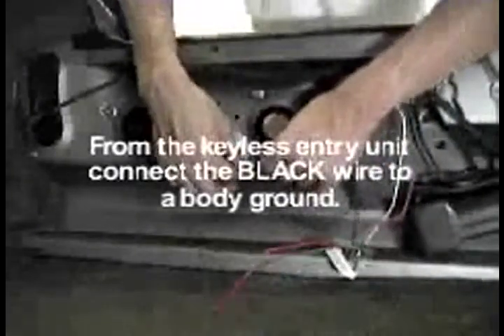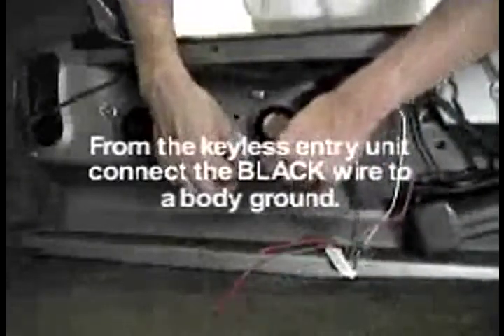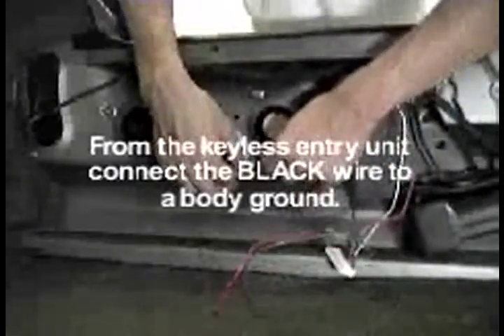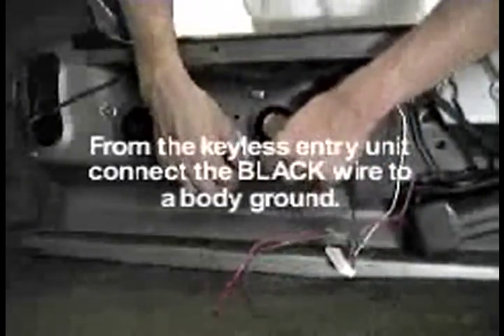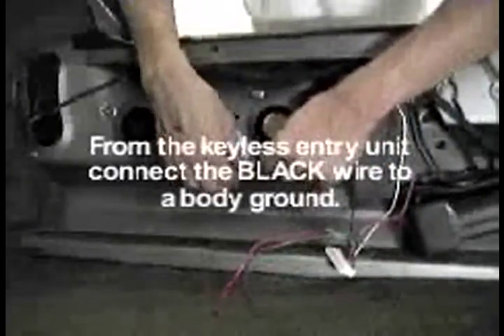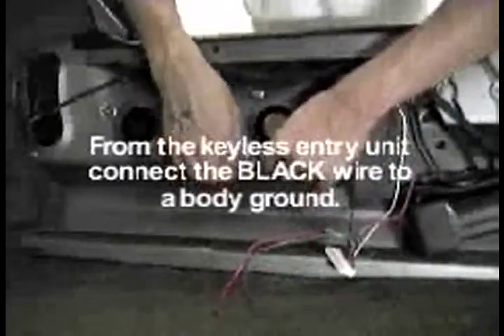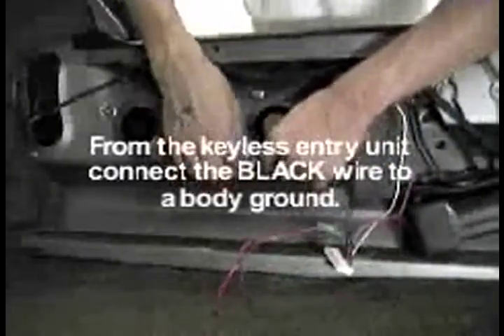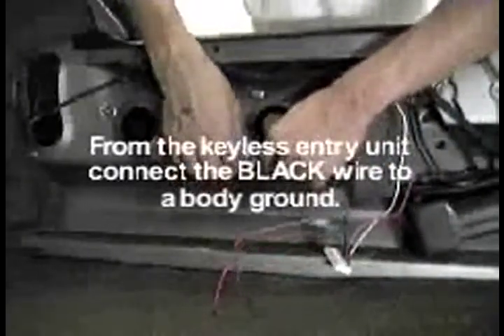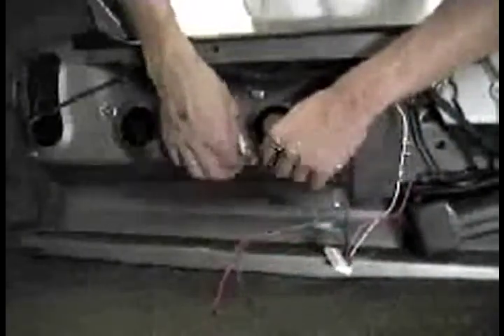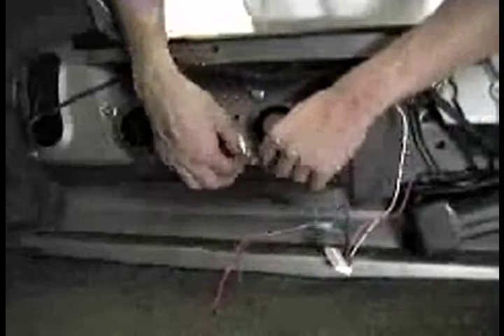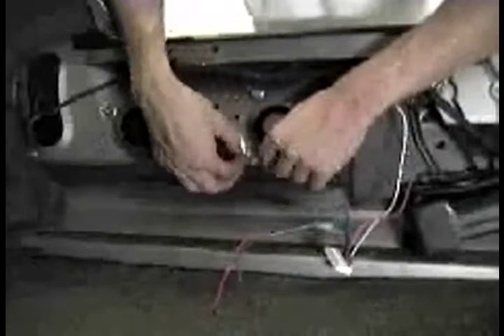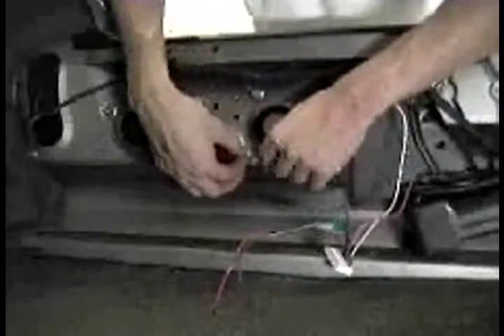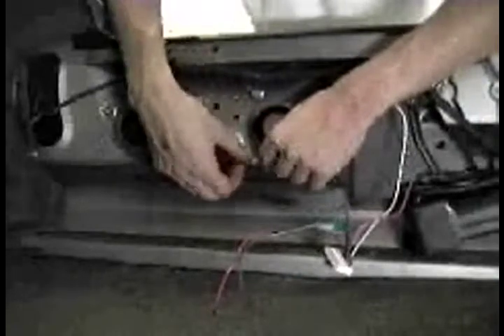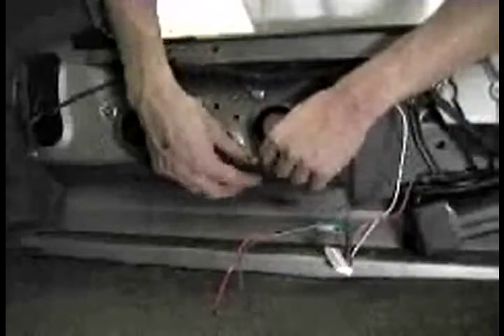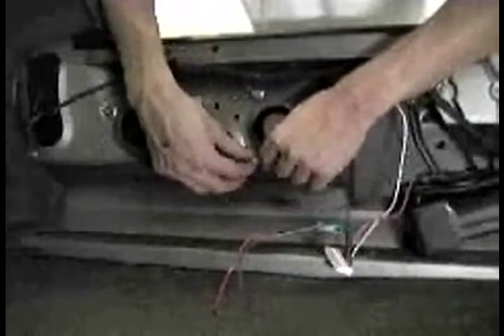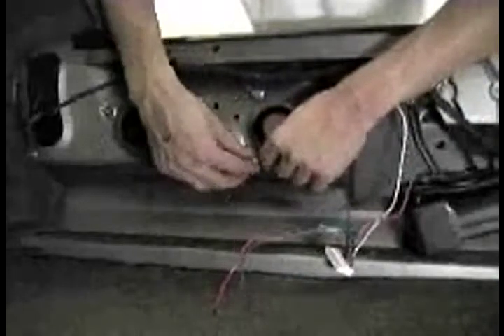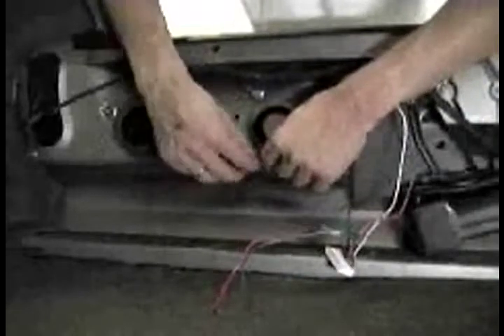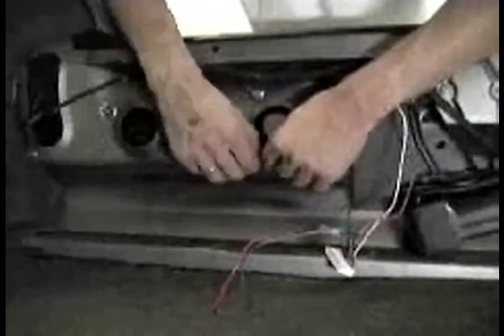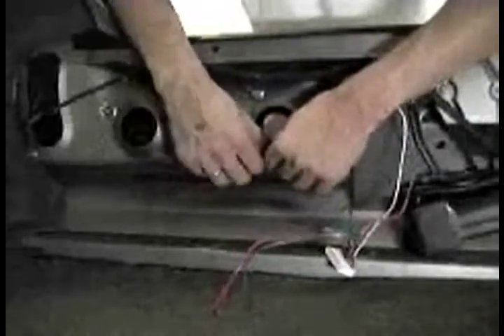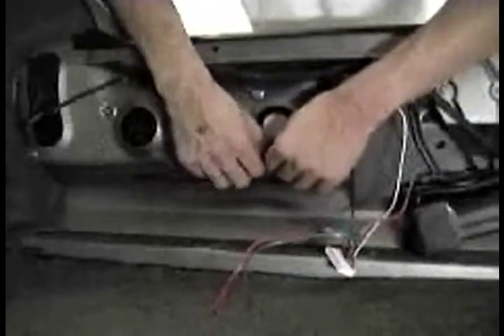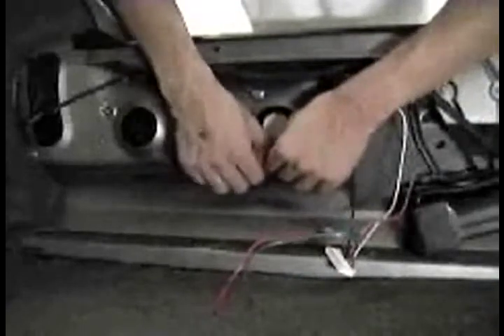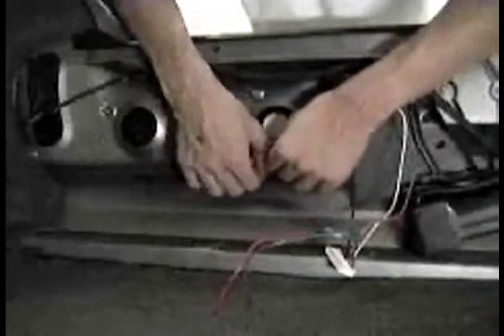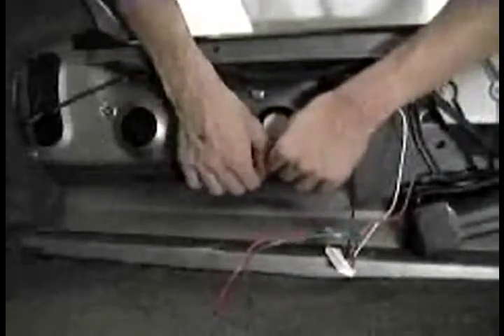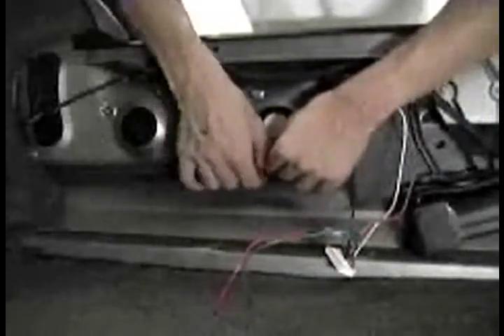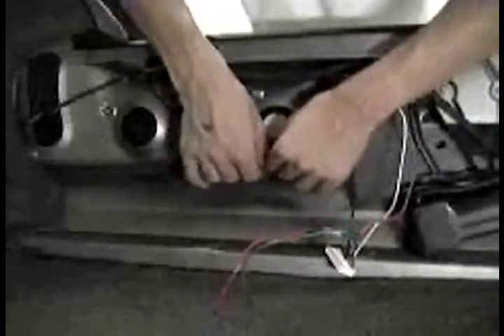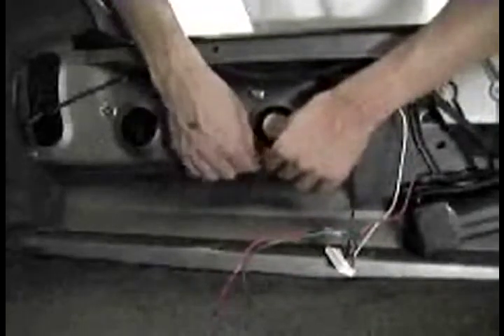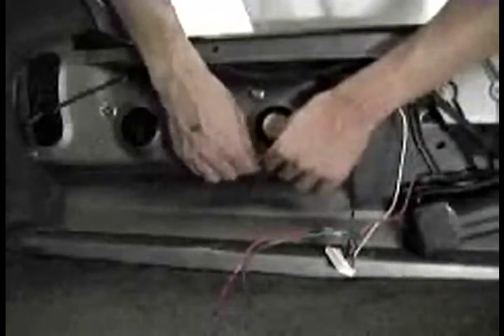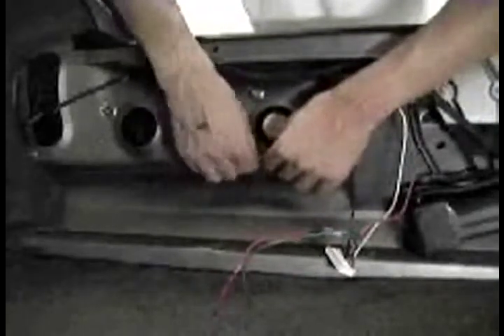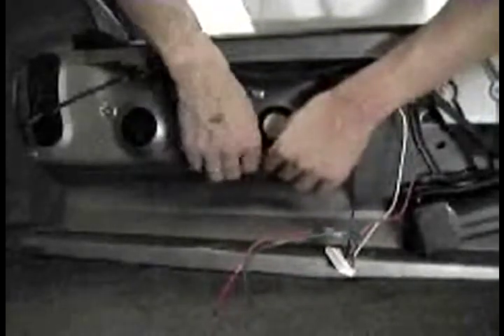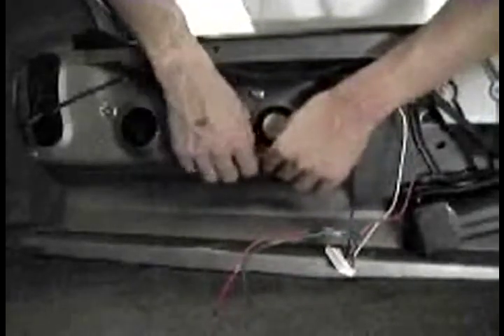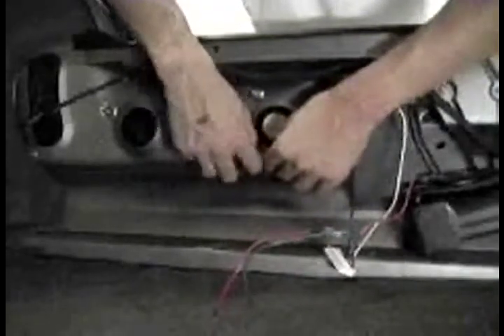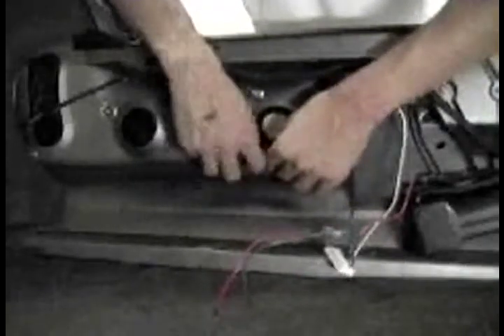From the keyless entry unit, connect the black wire to a body ground or body metal.